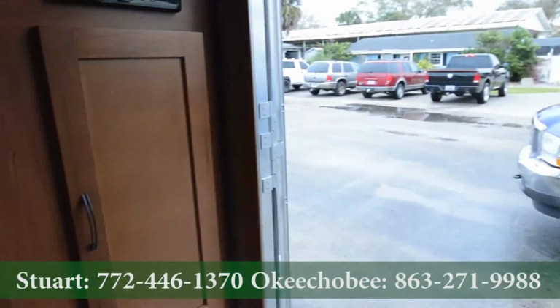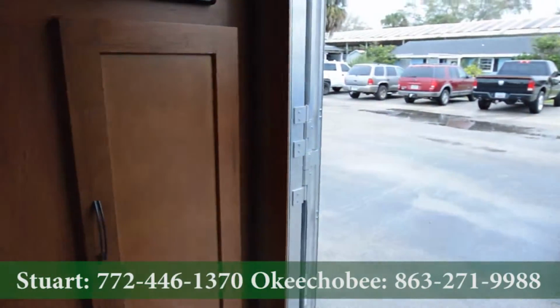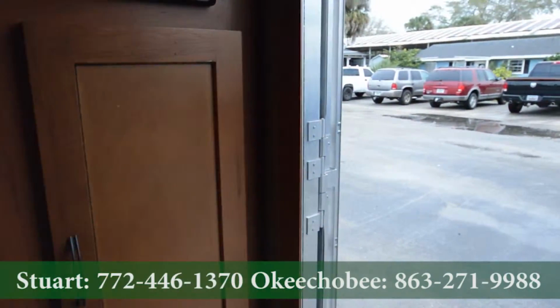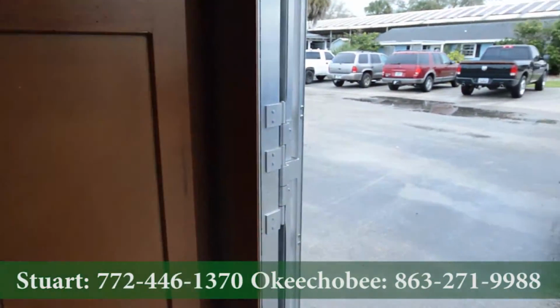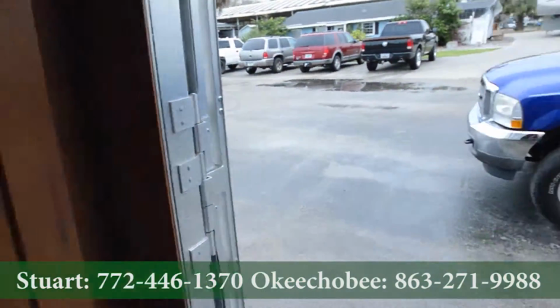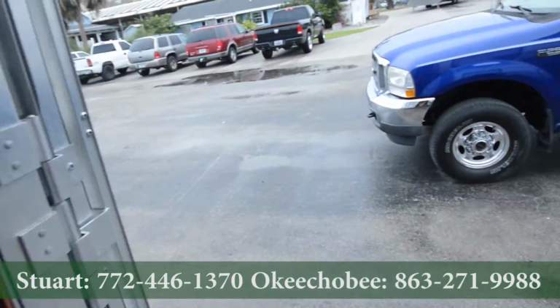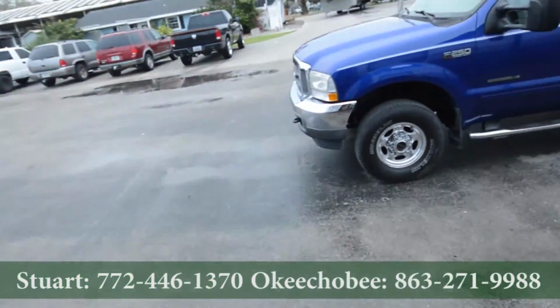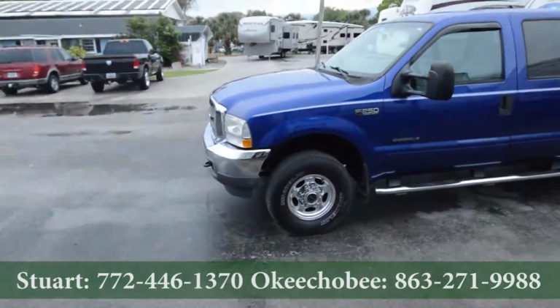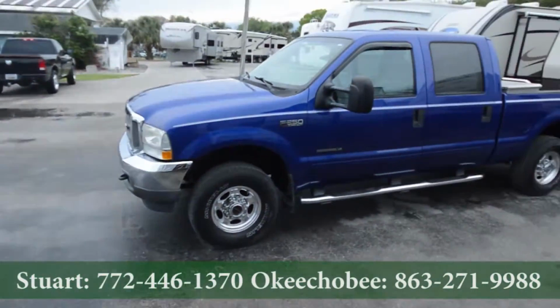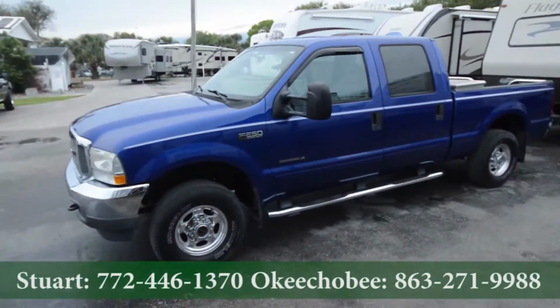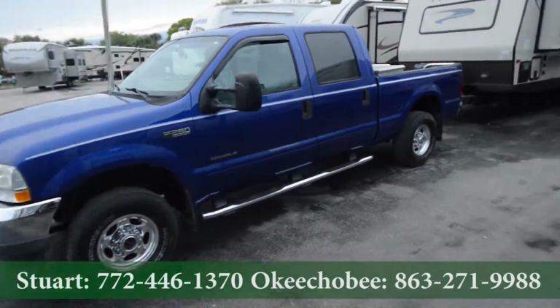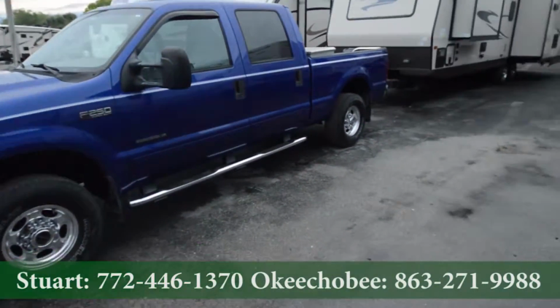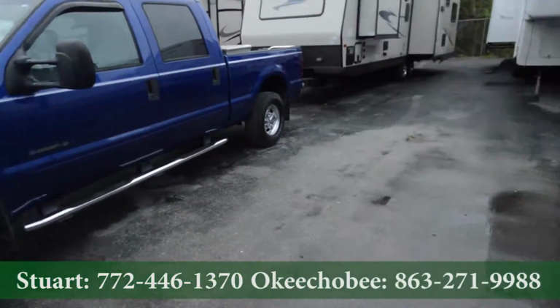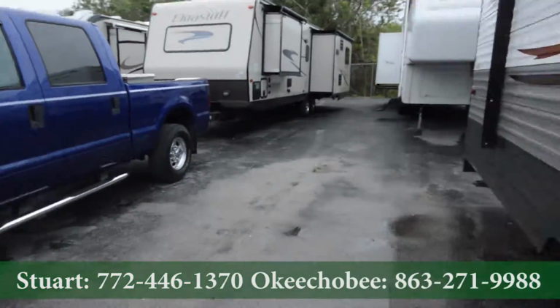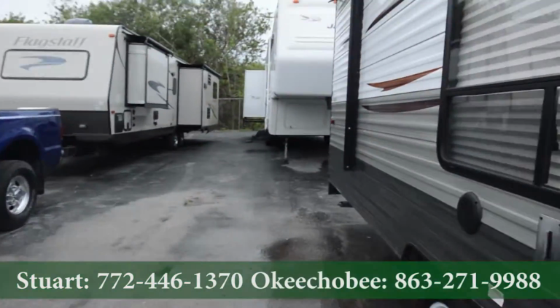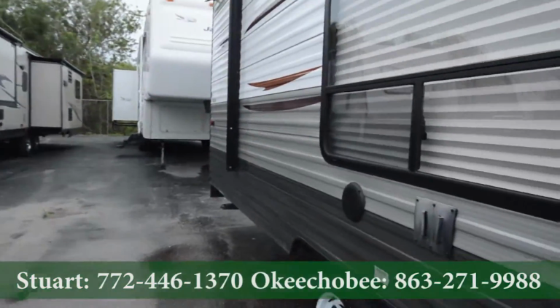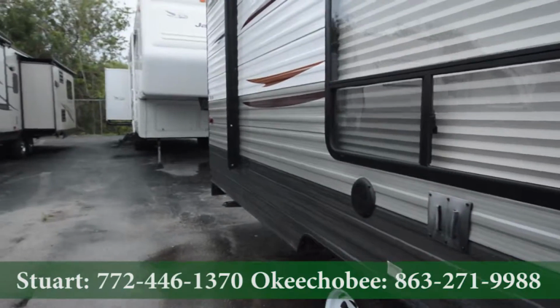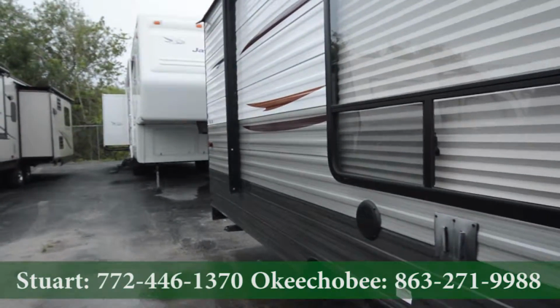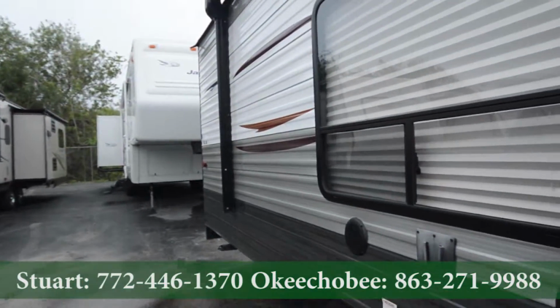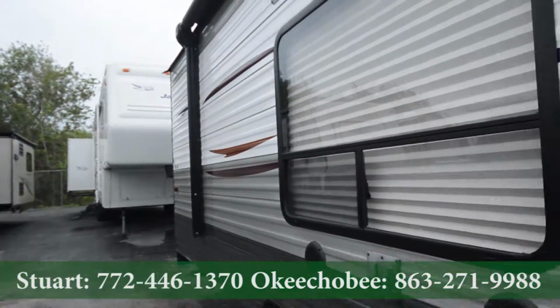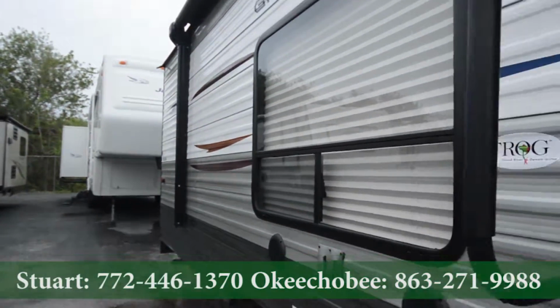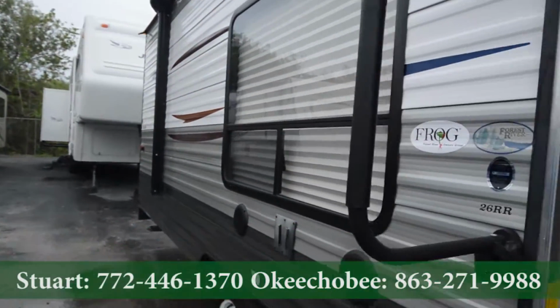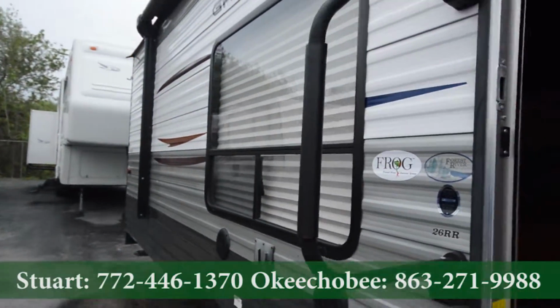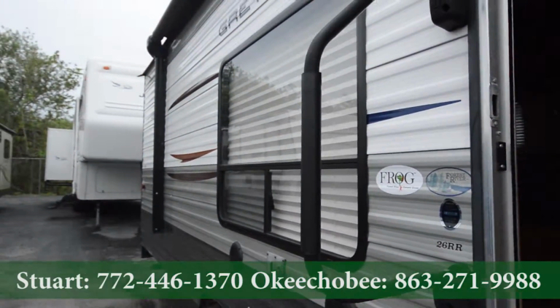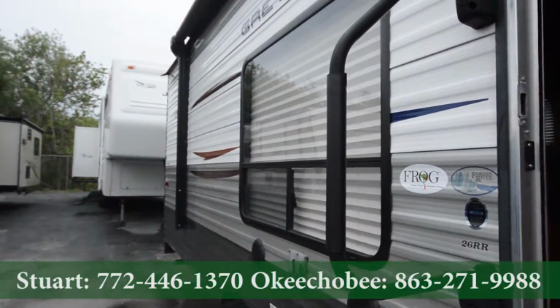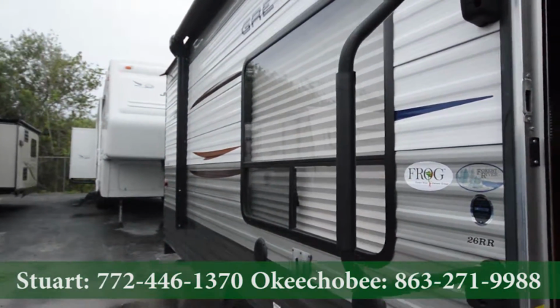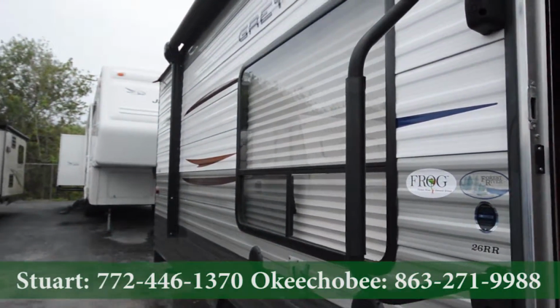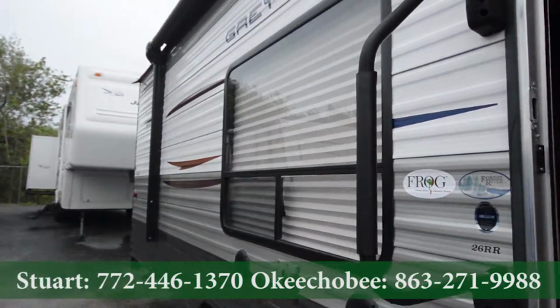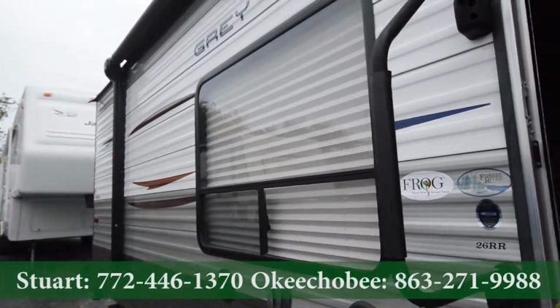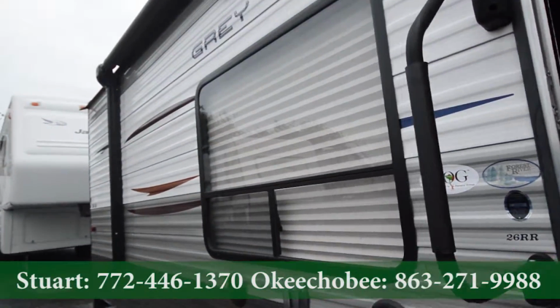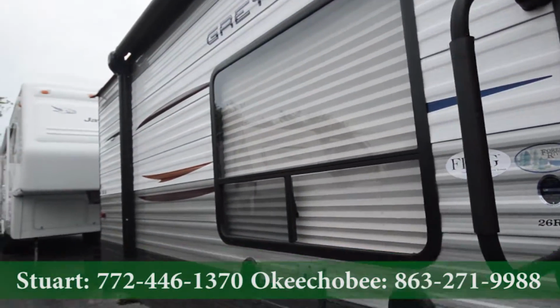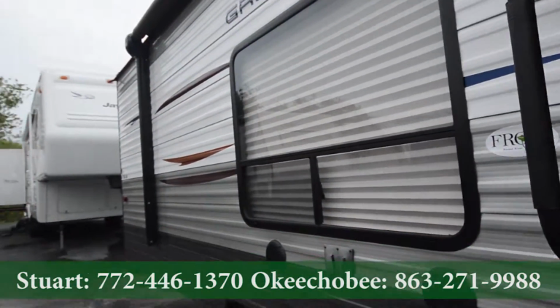Let's take a look outside. Got our automatic awning.